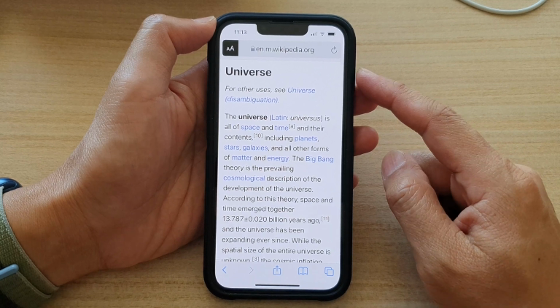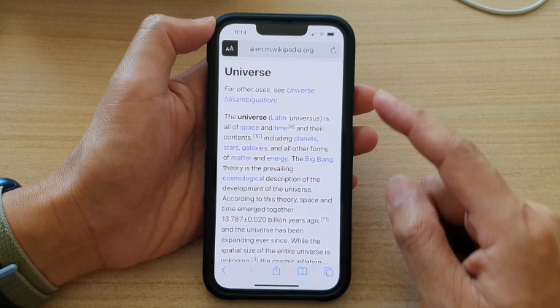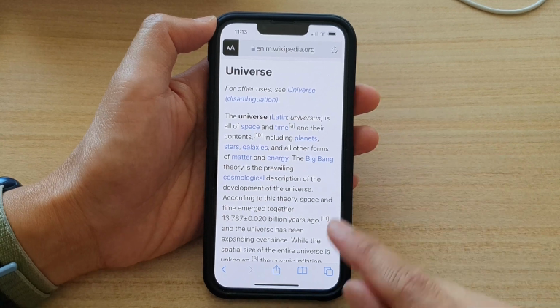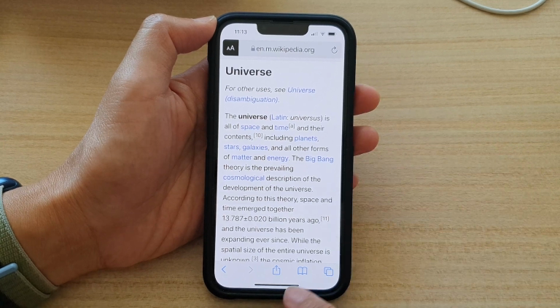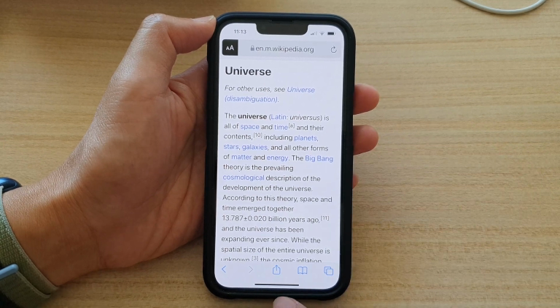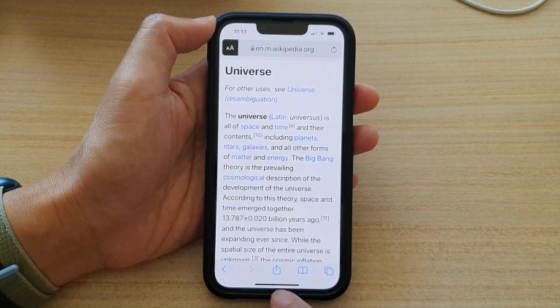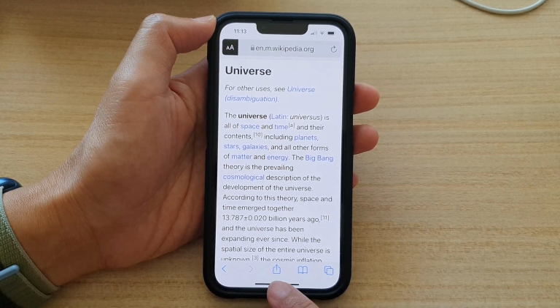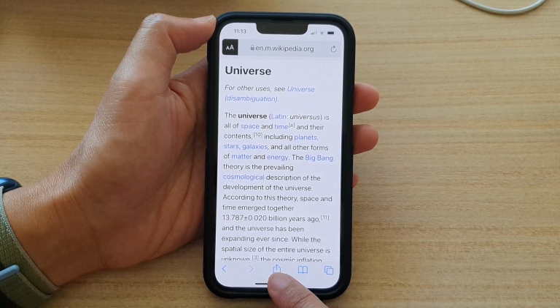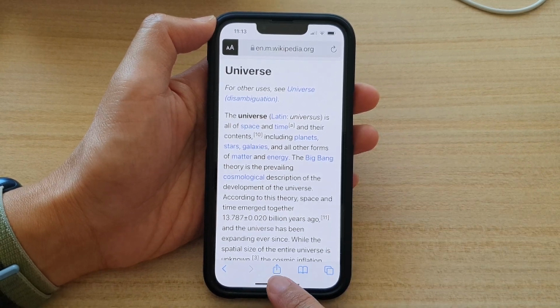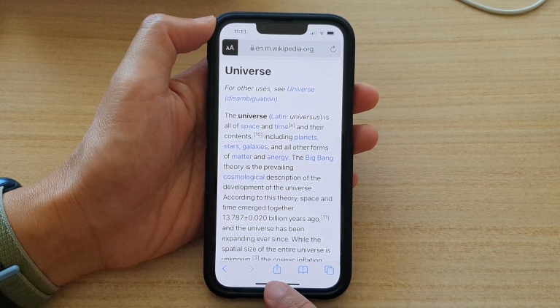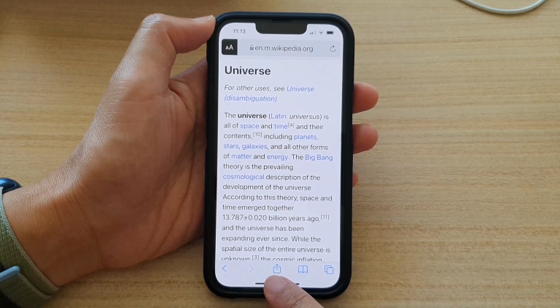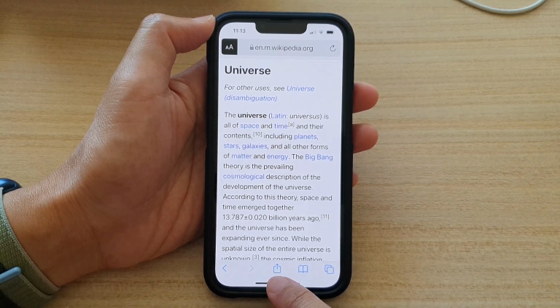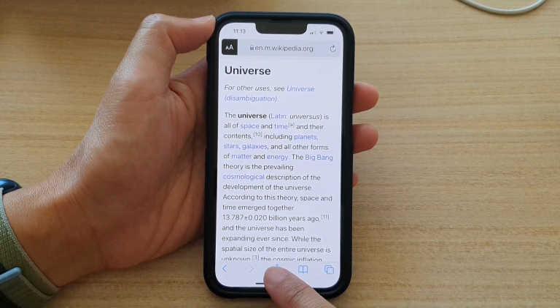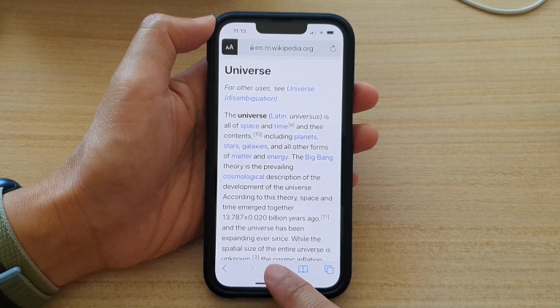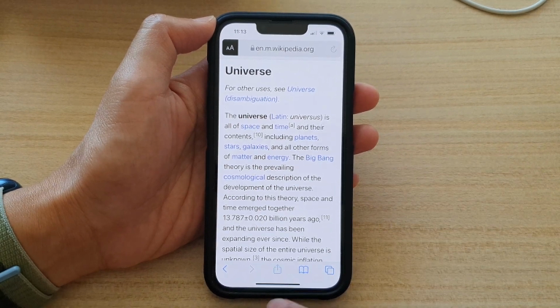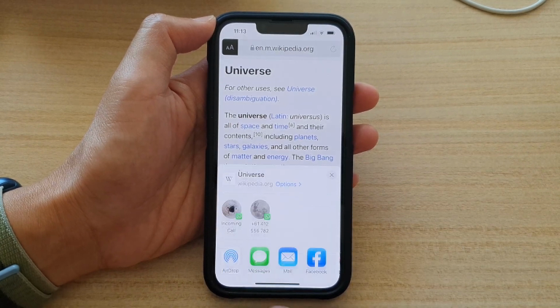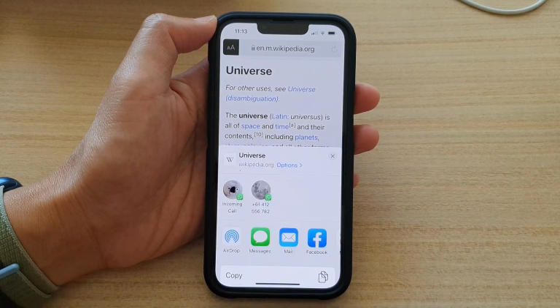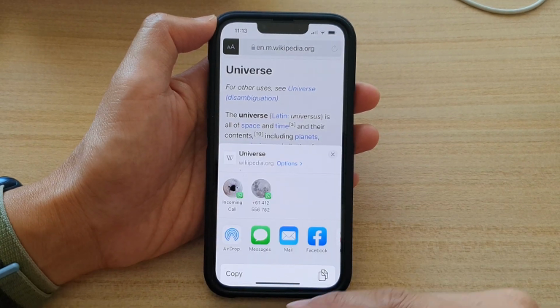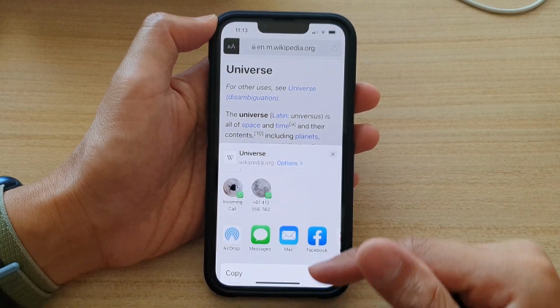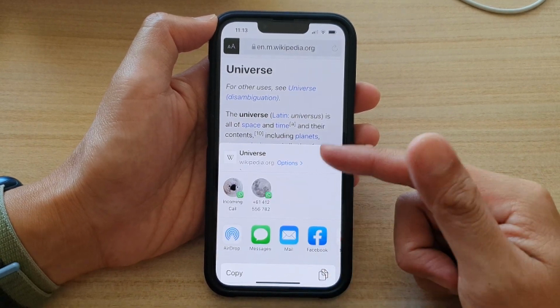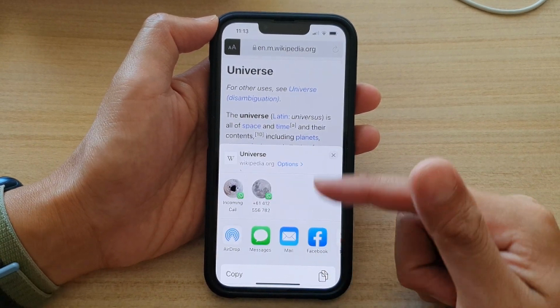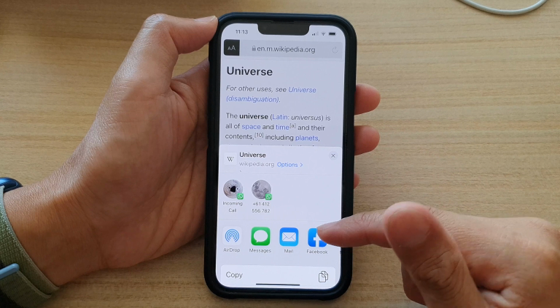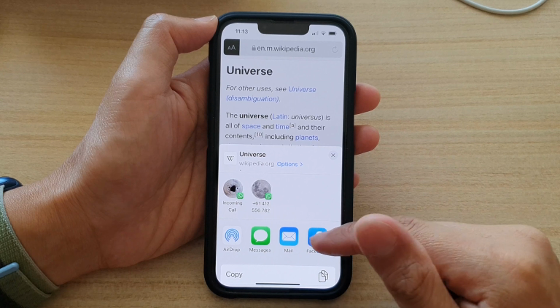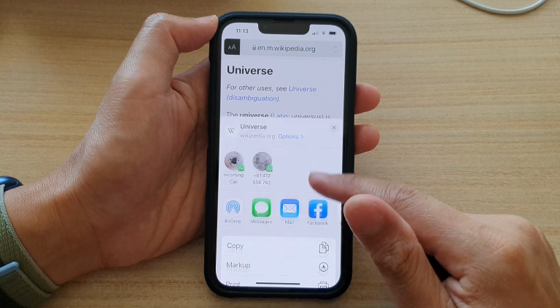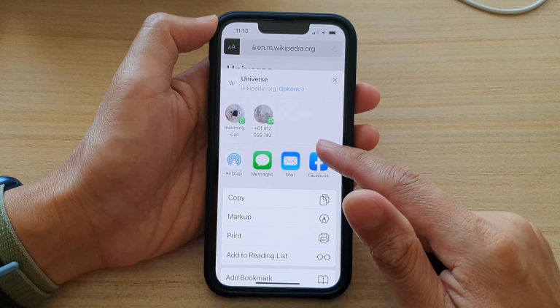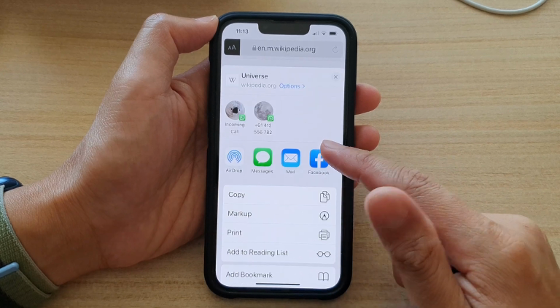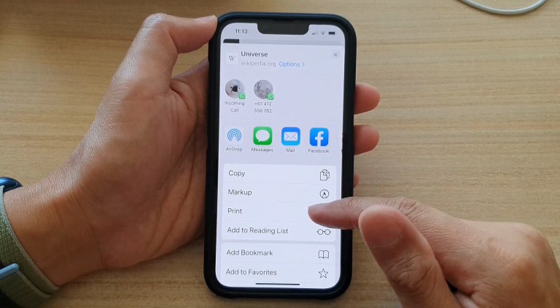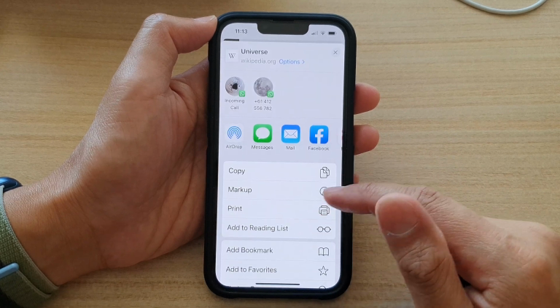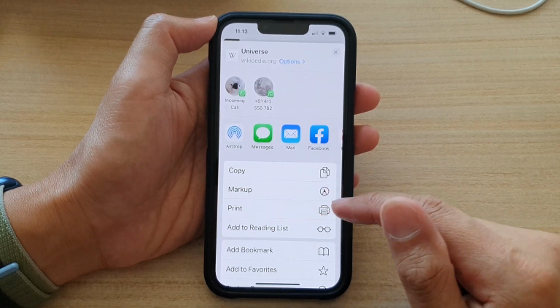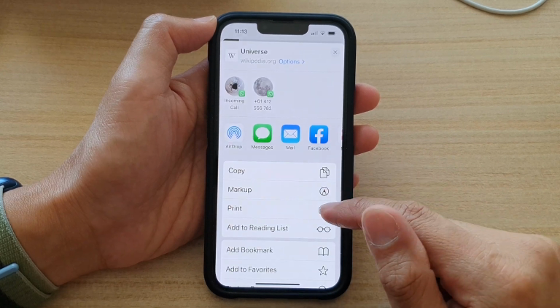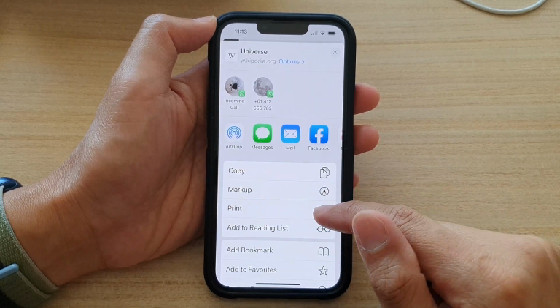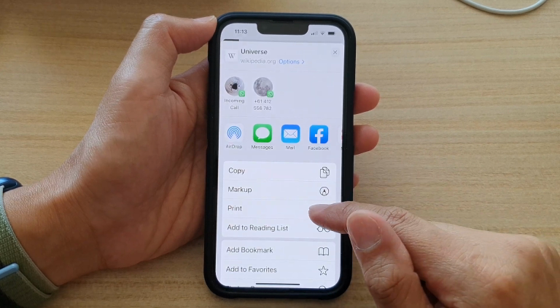Then tap on the share button down at the bottom. From the pop-up menu, tap on print.